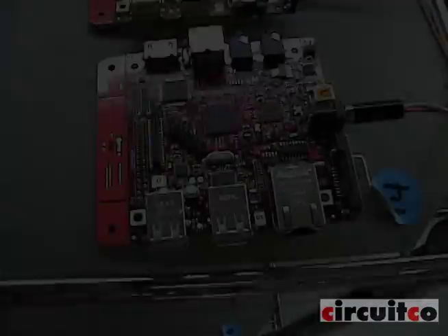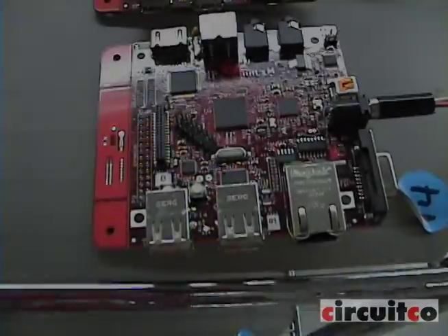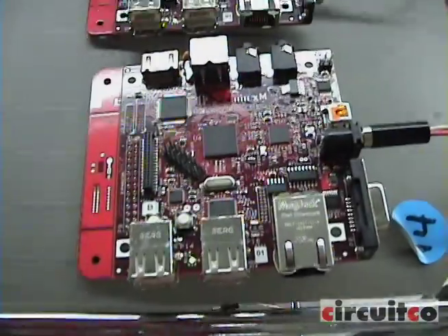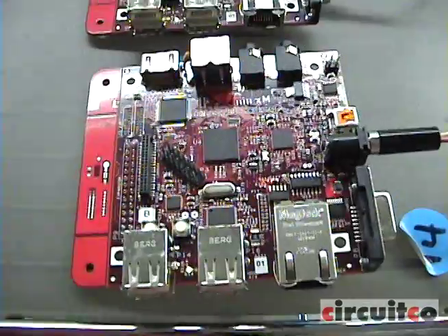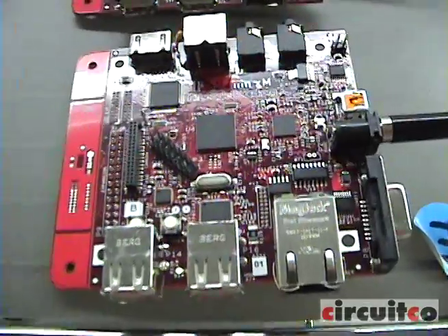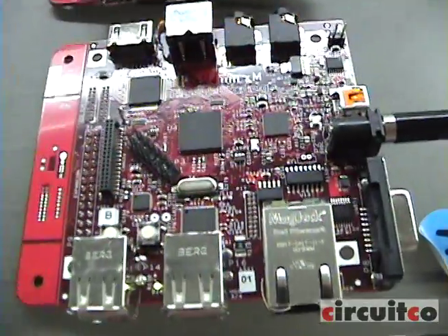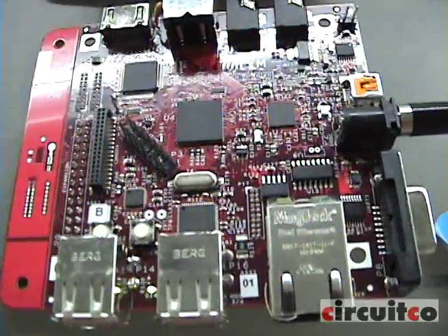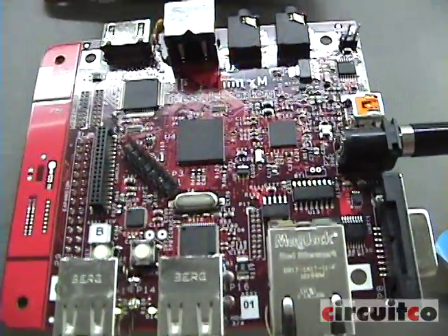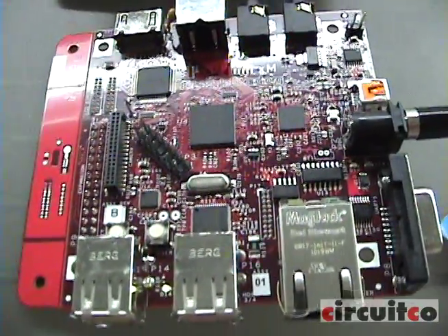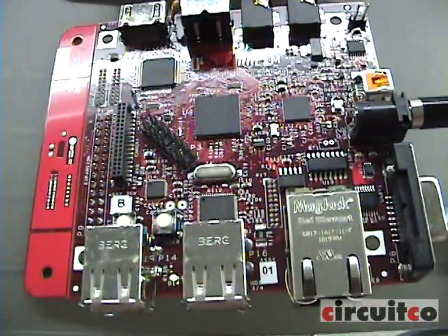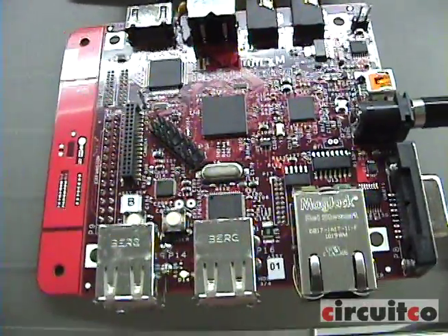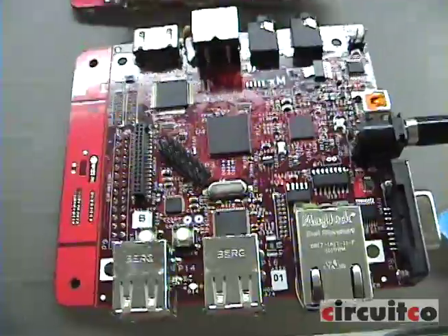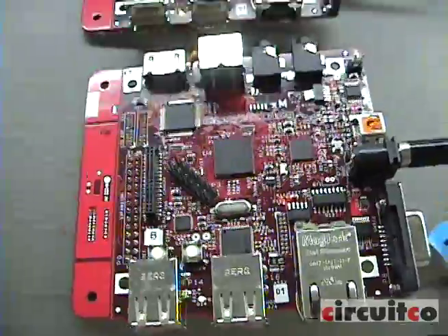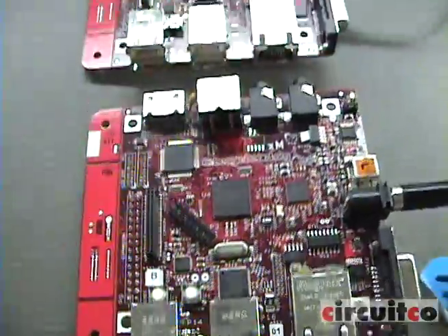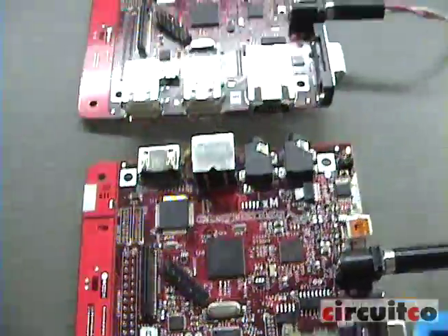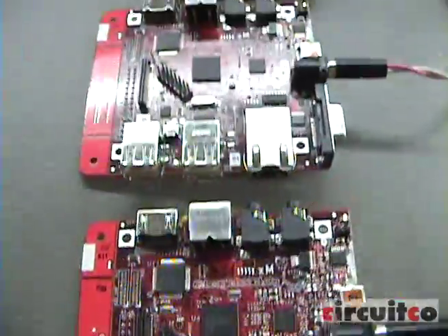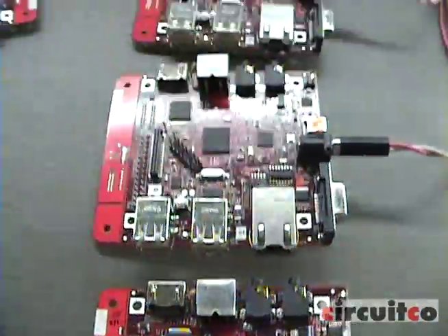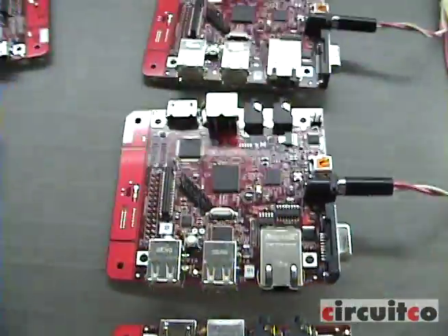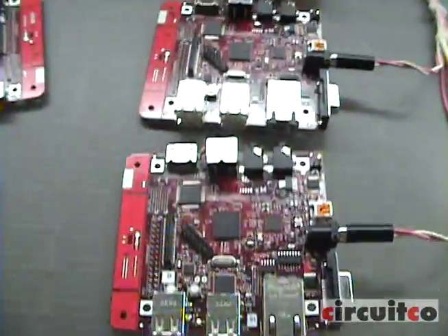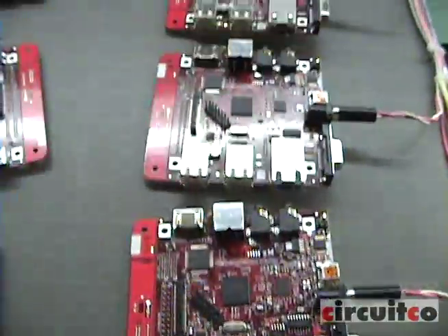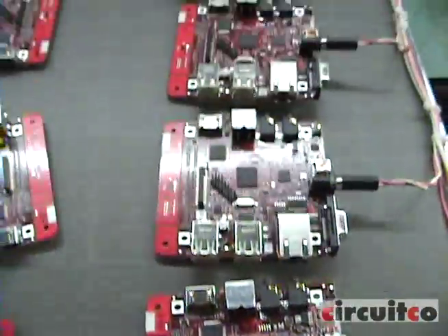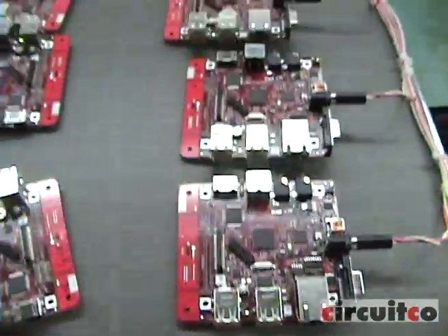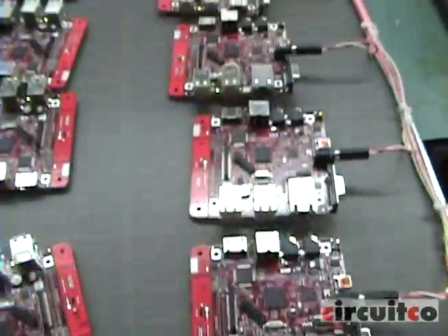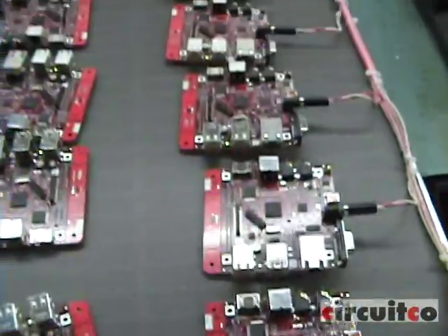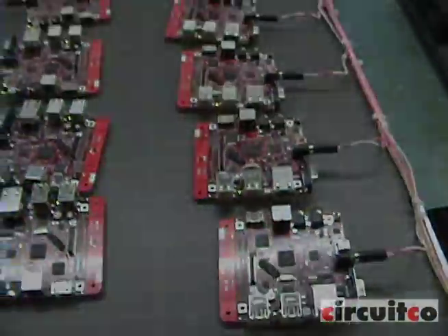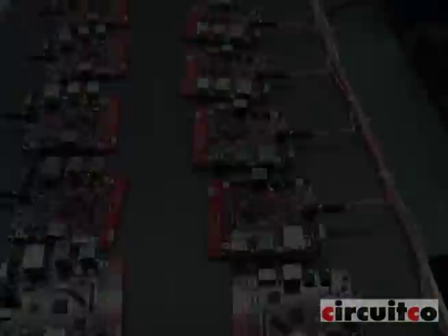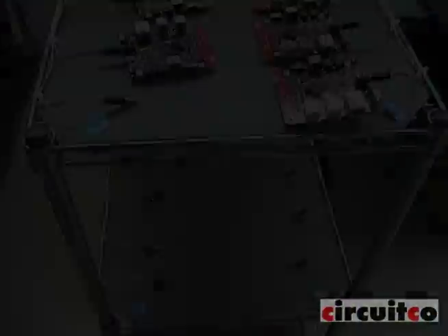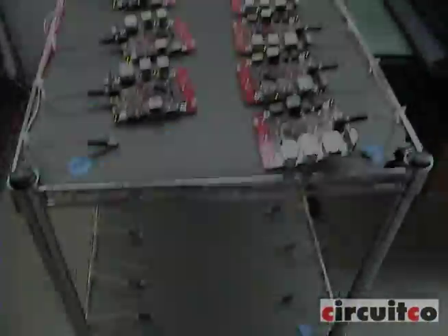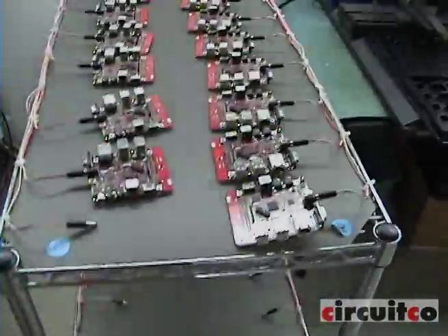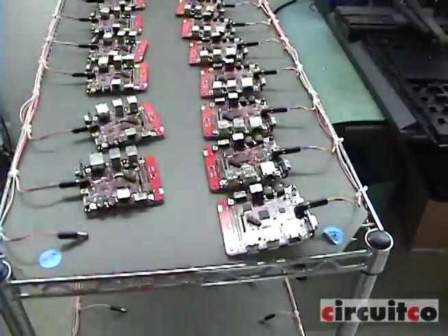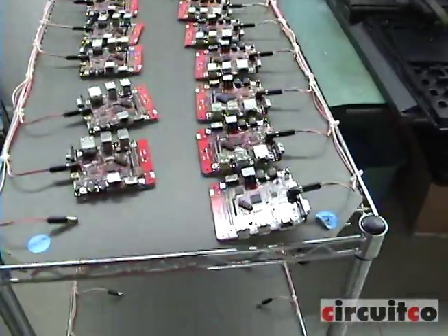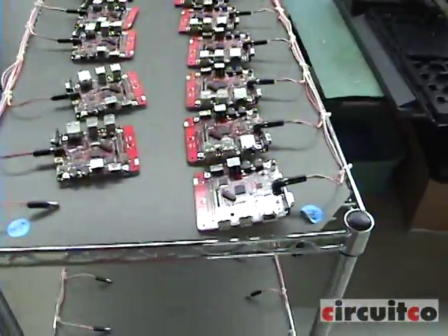After the cleaning process is done, the board goes to QC inspection with an automatic optical inspection machine.